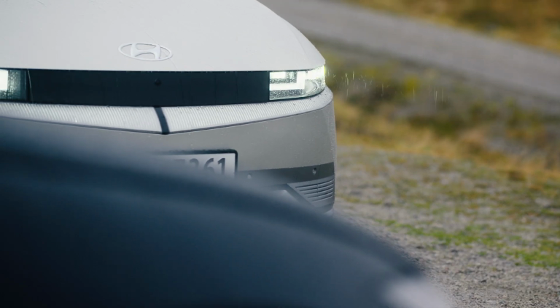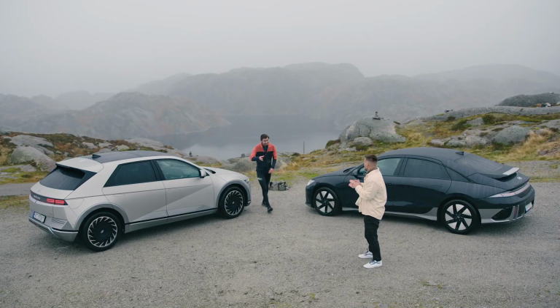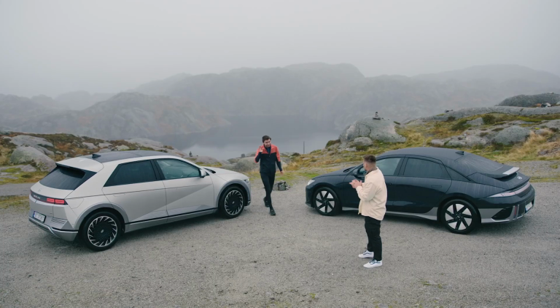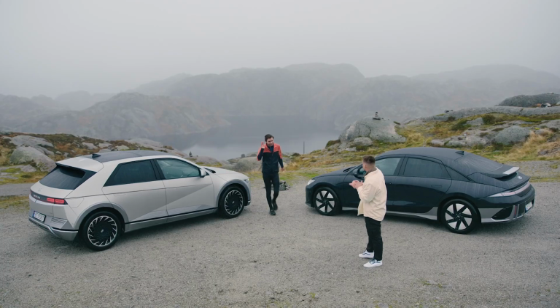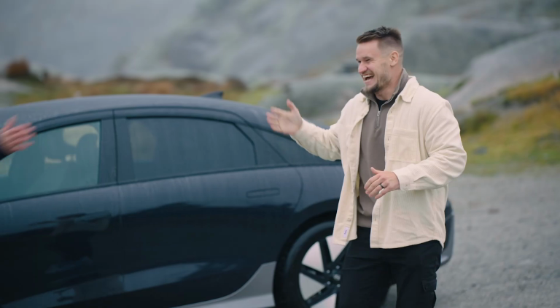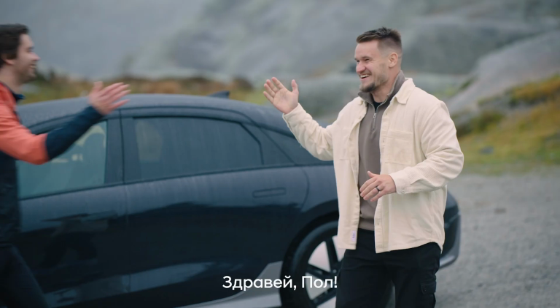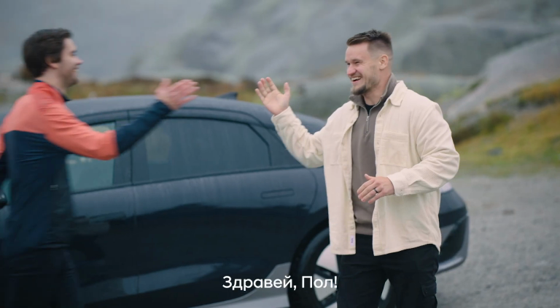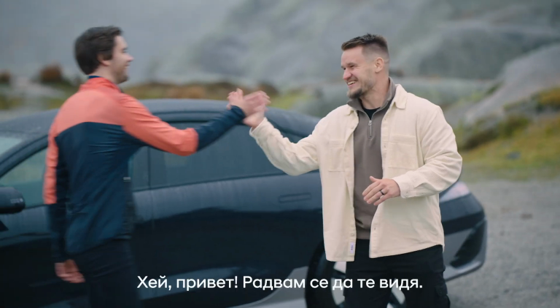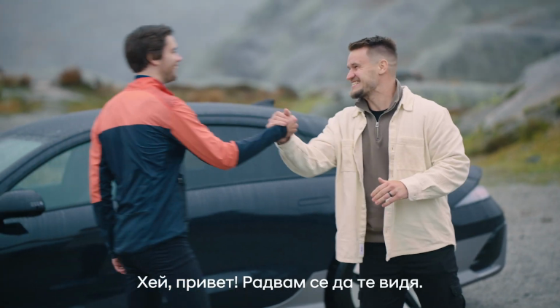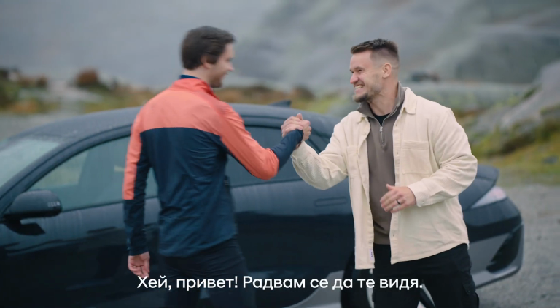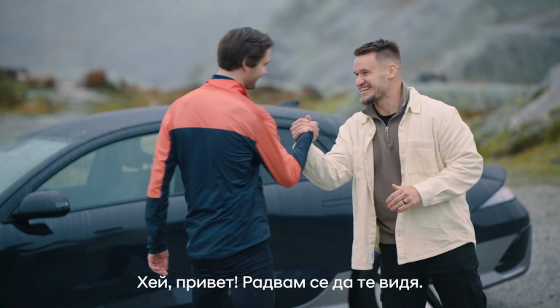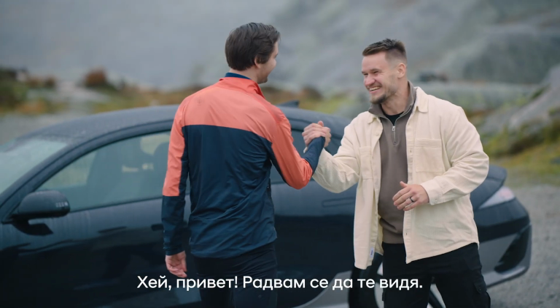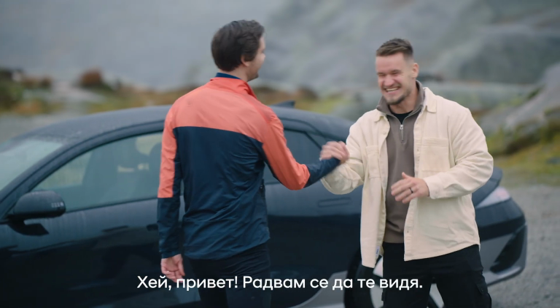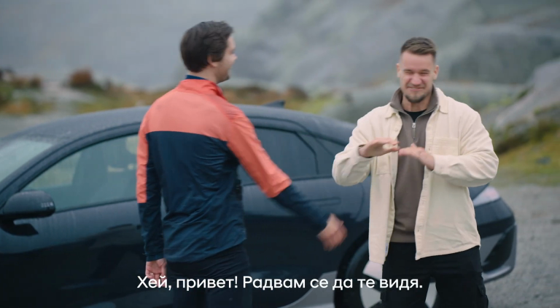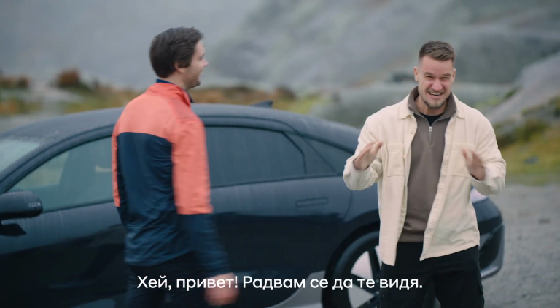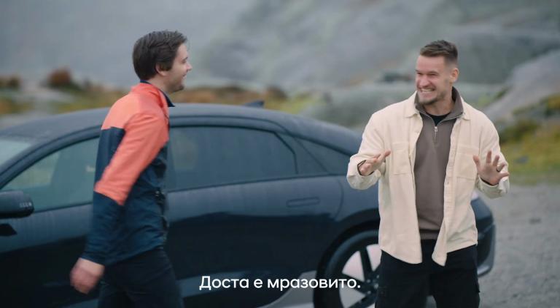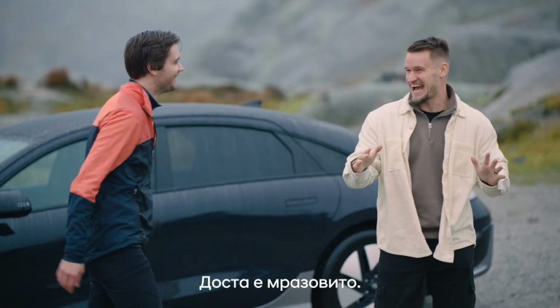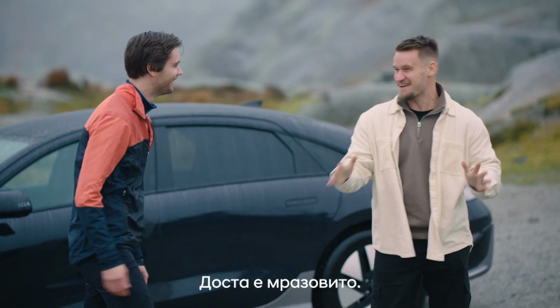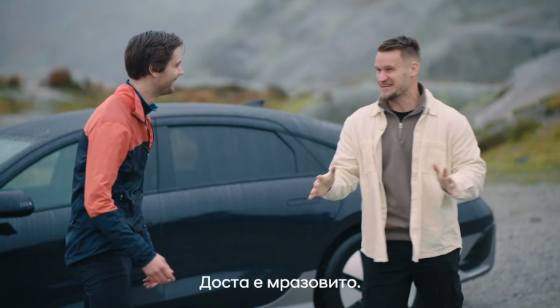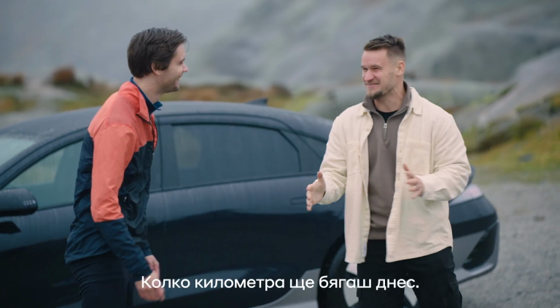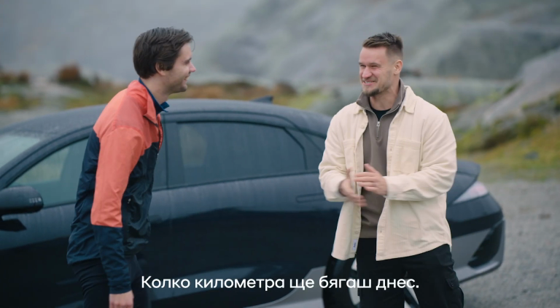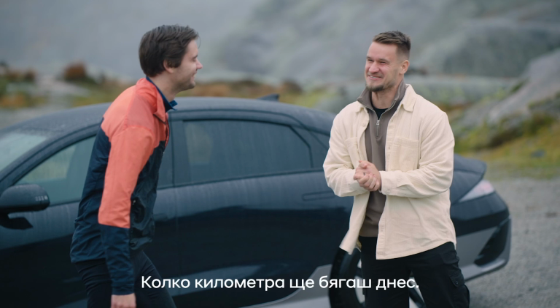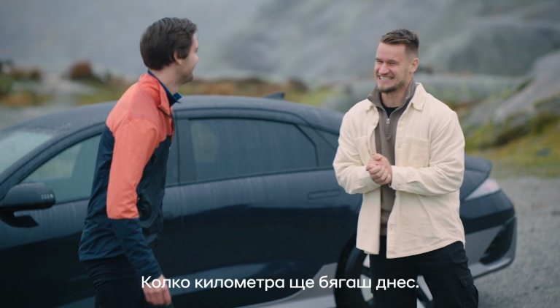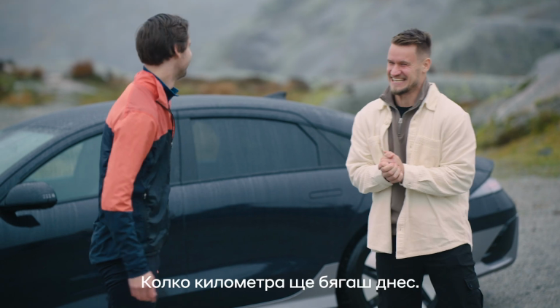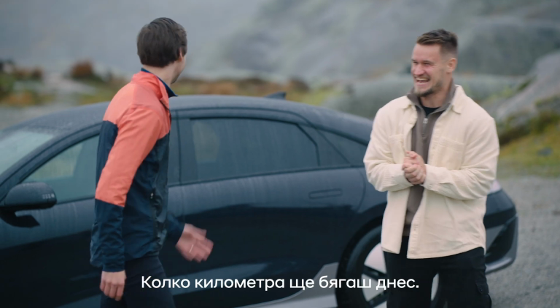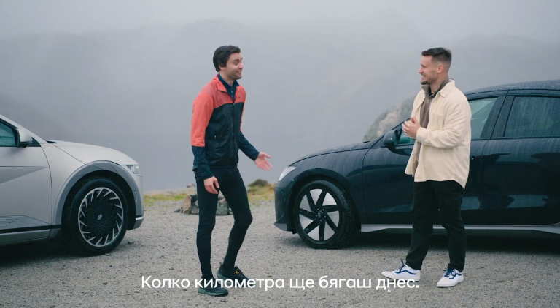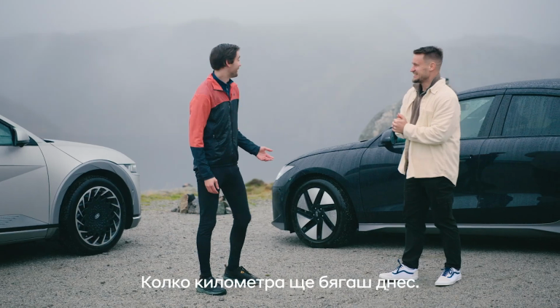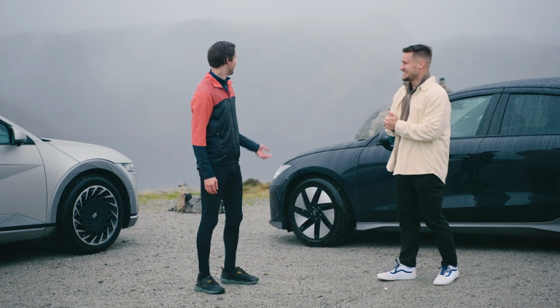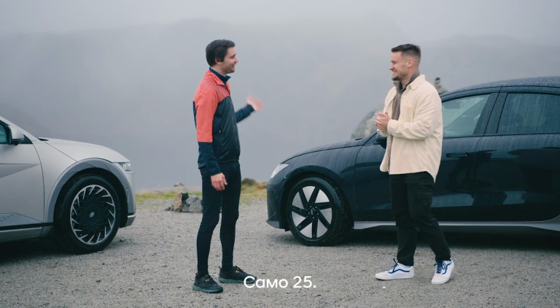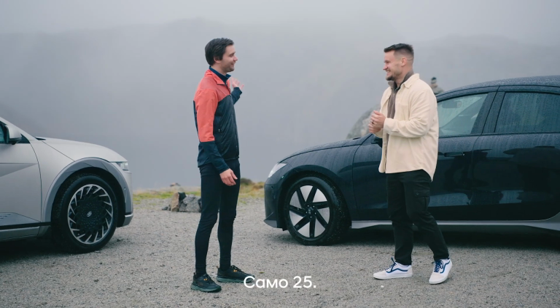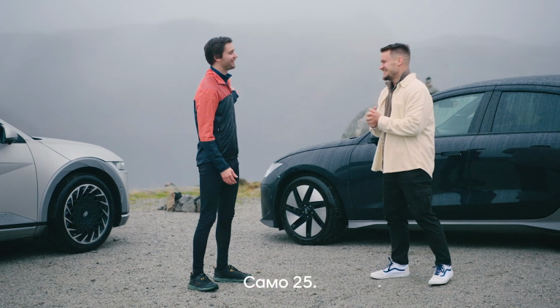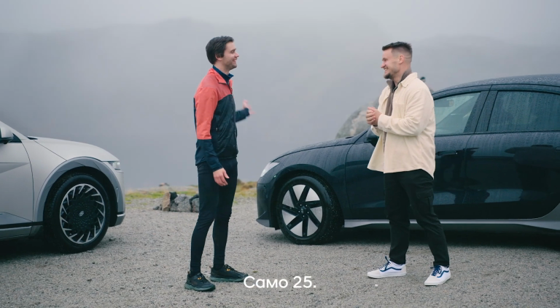Hi Paul. Hey Jörn, great to see you. It's freezing. How many kilometers are you running today? Only 25 kilometers.